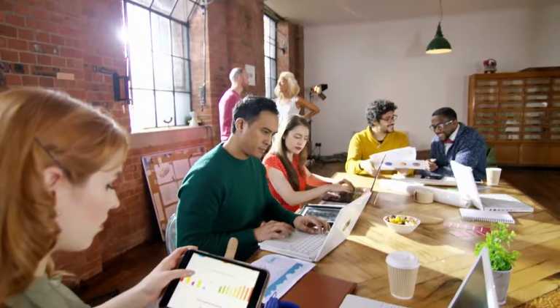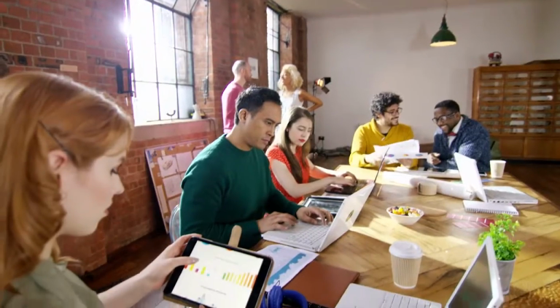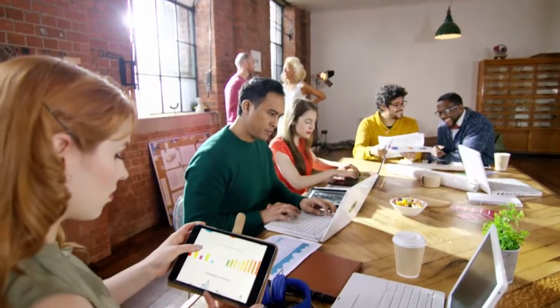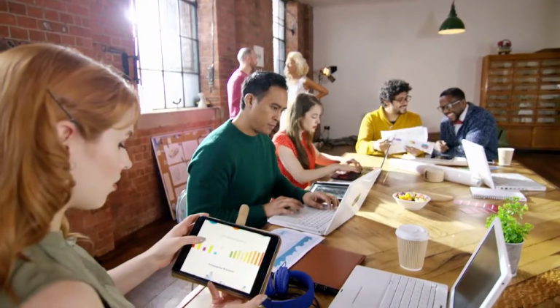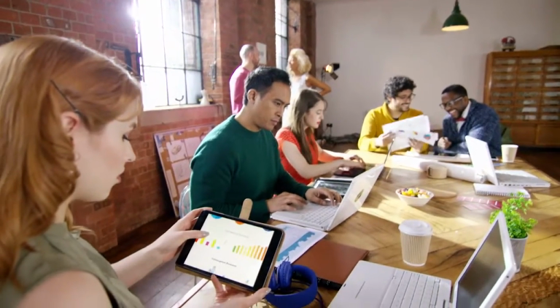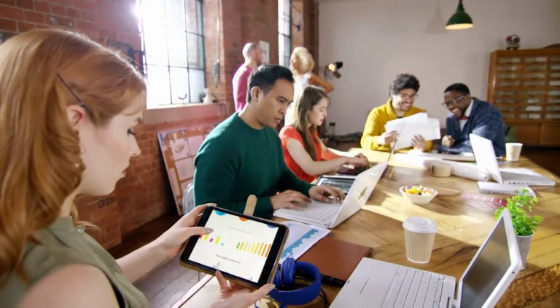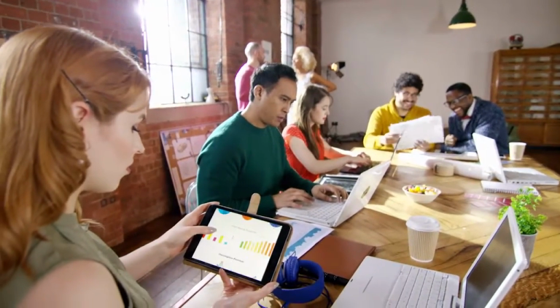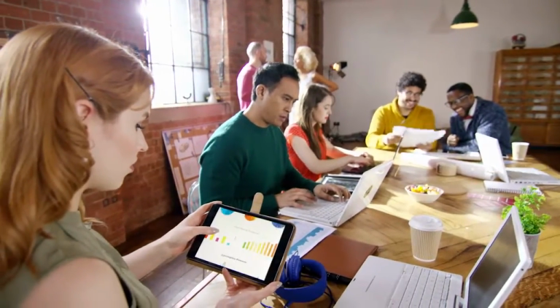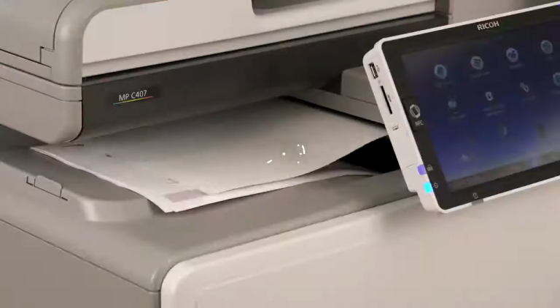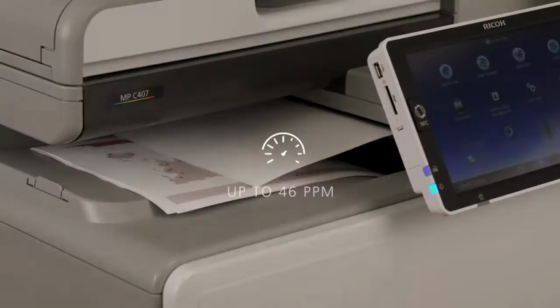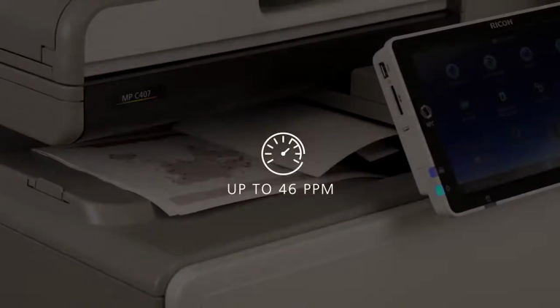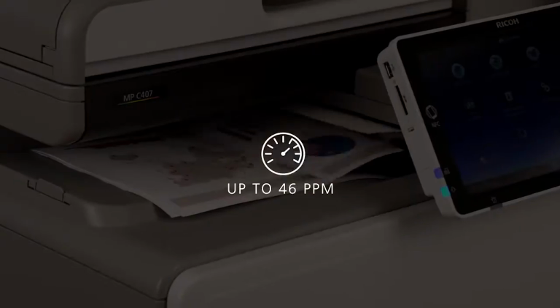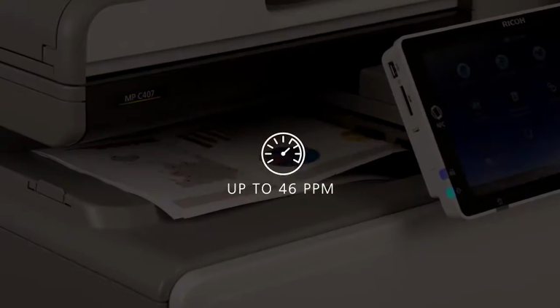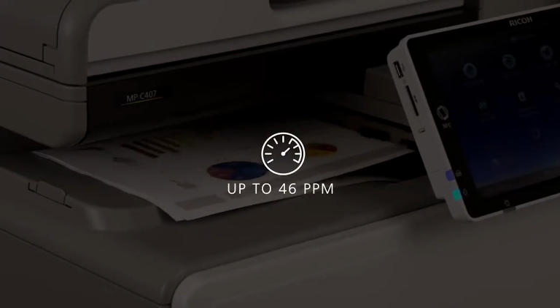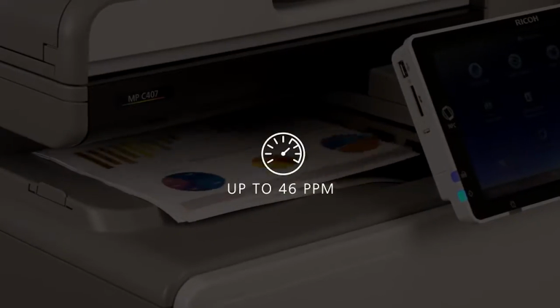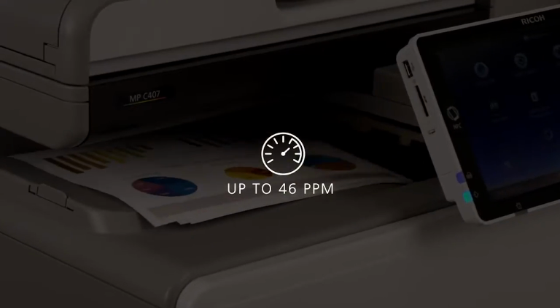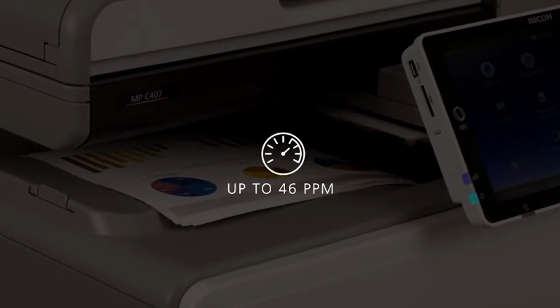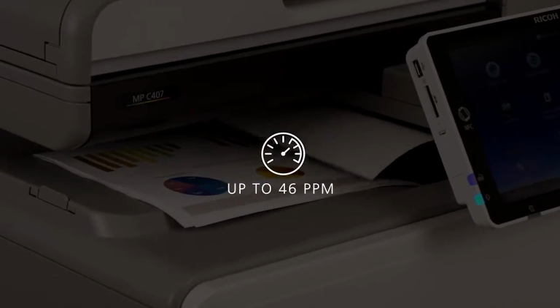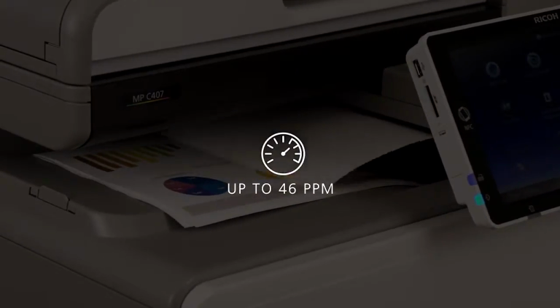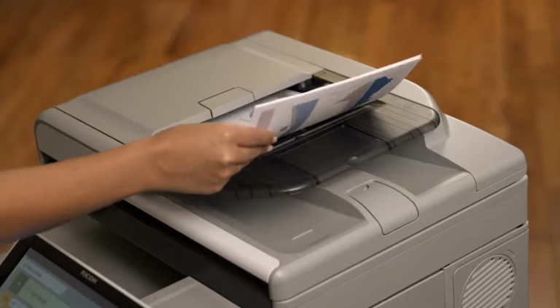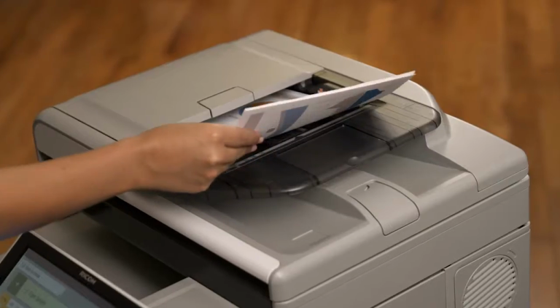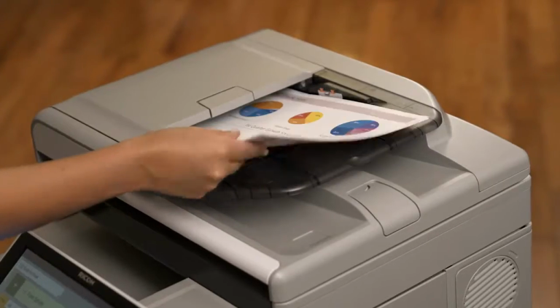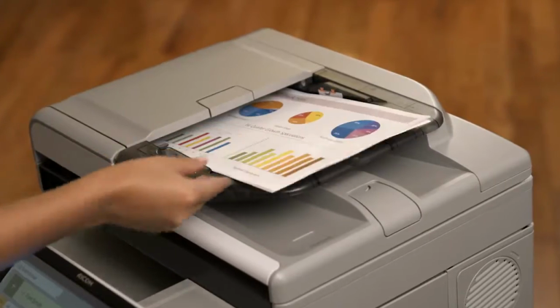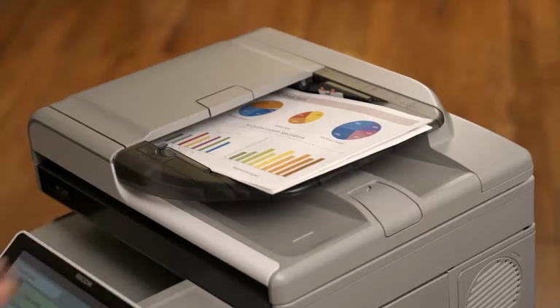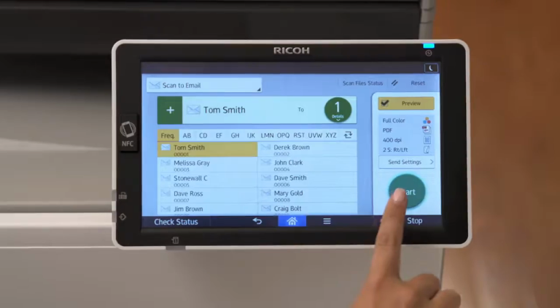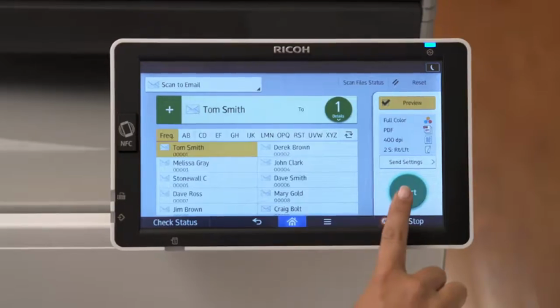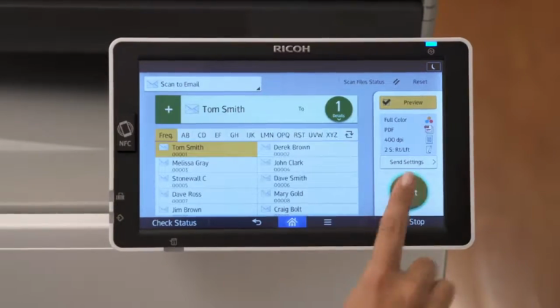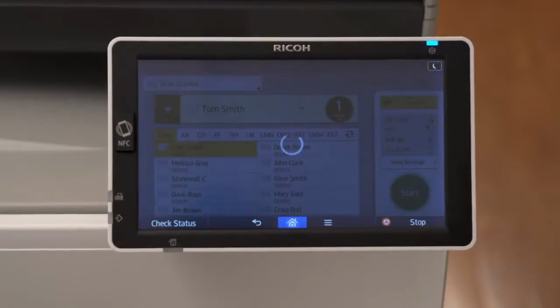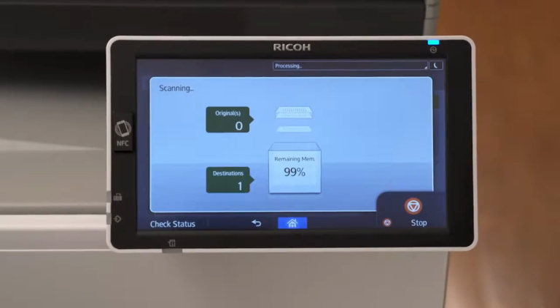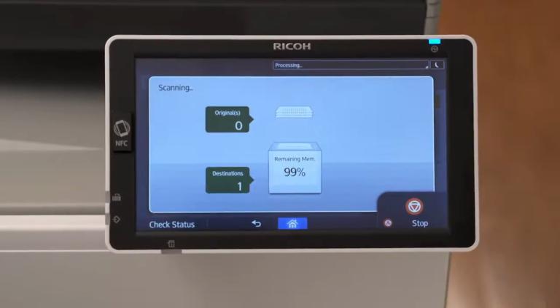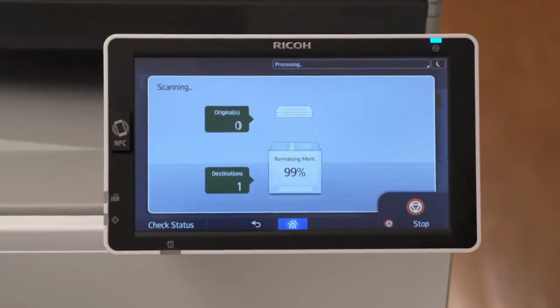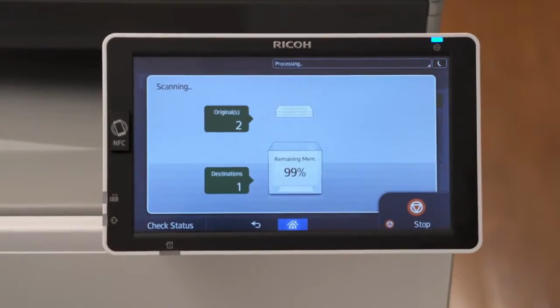Speed through complex files with the power of an Intel processor. Scan both sides of a document in a single pass.